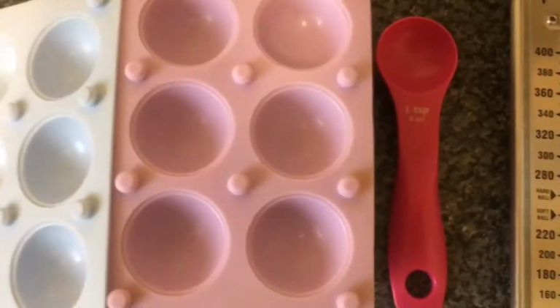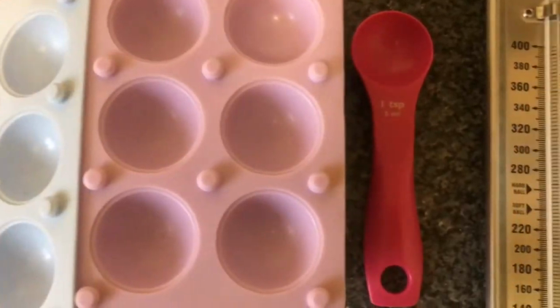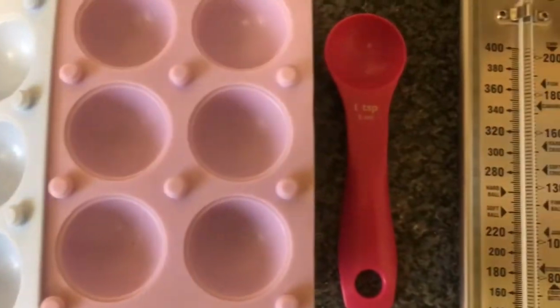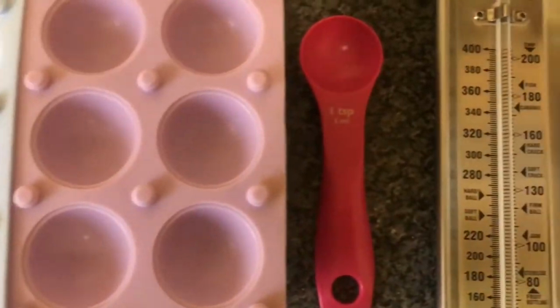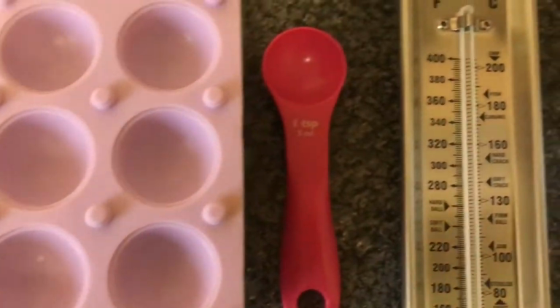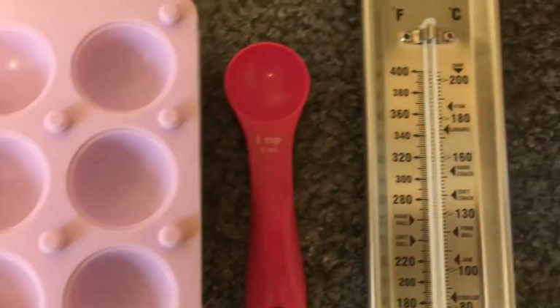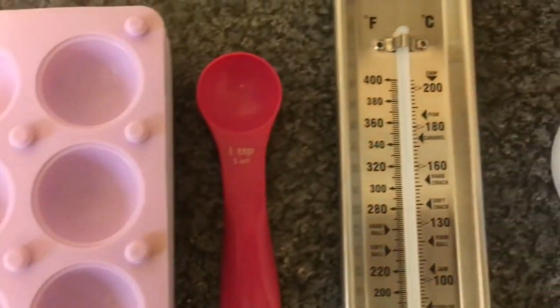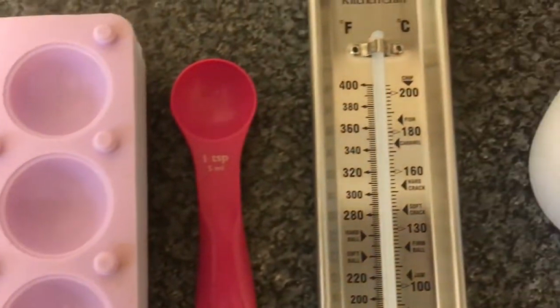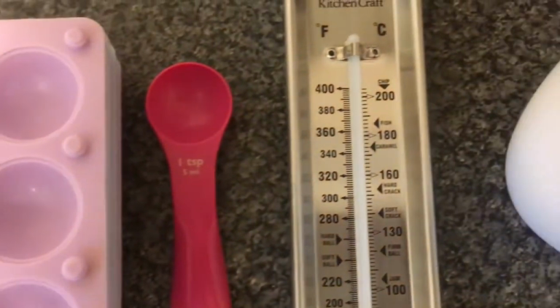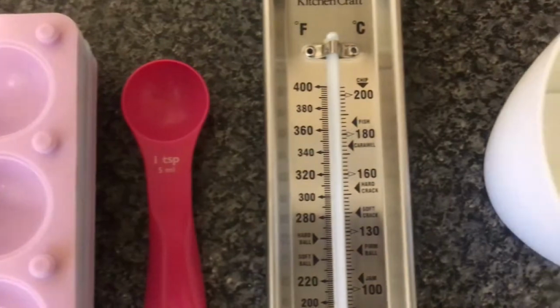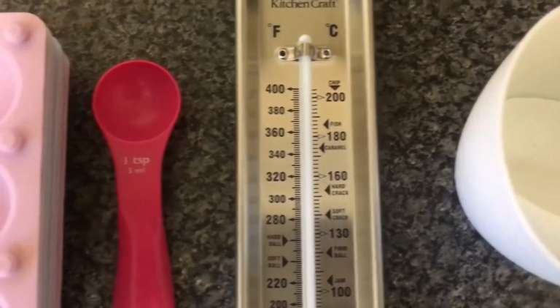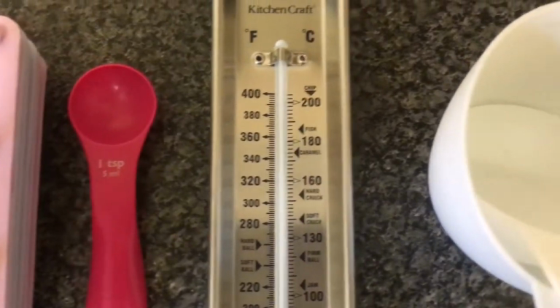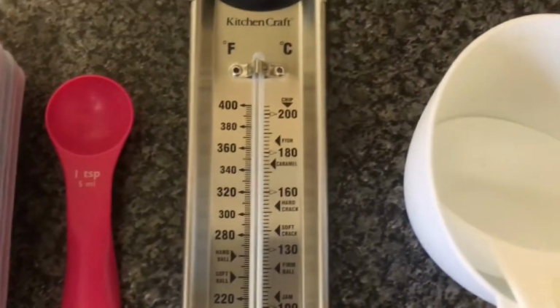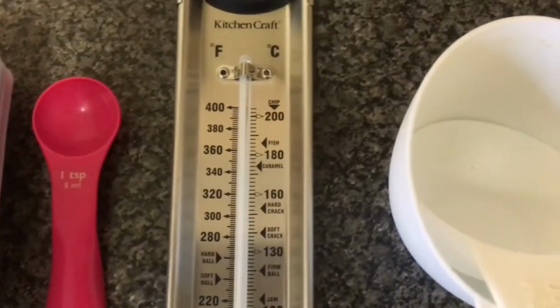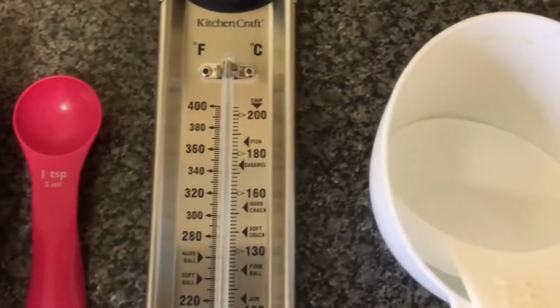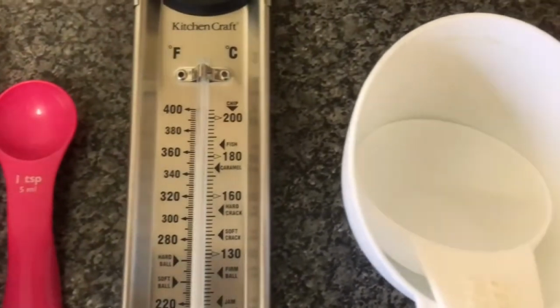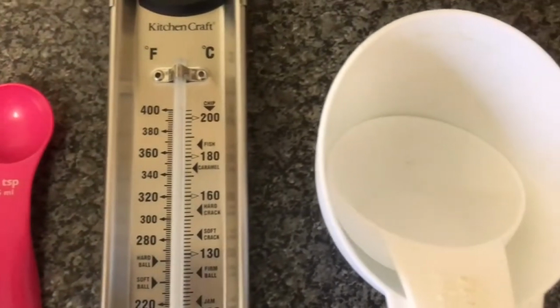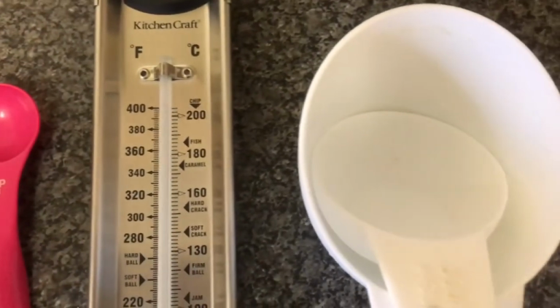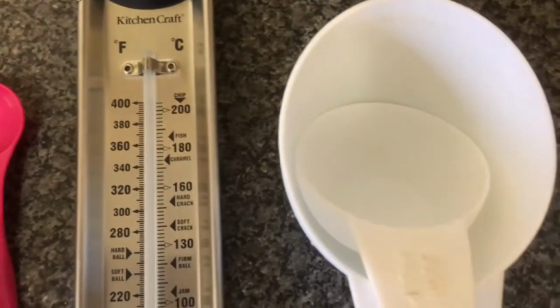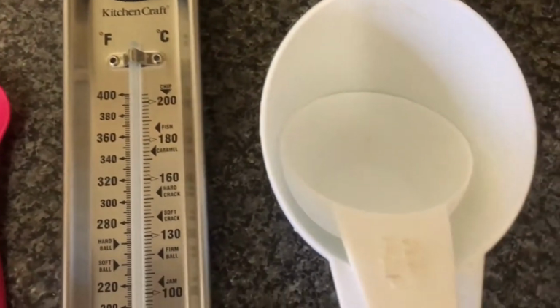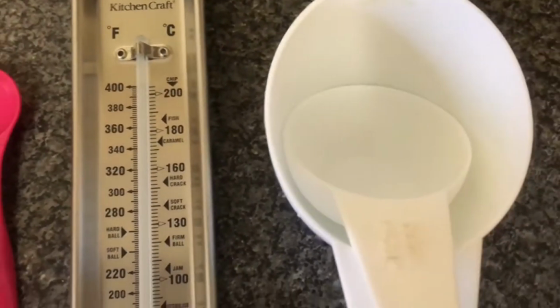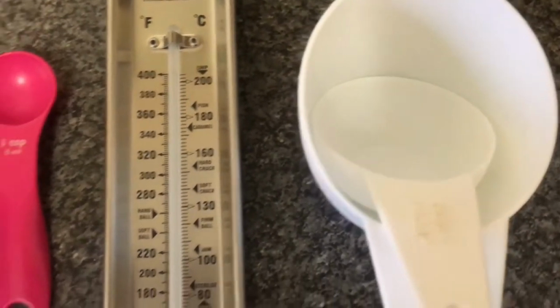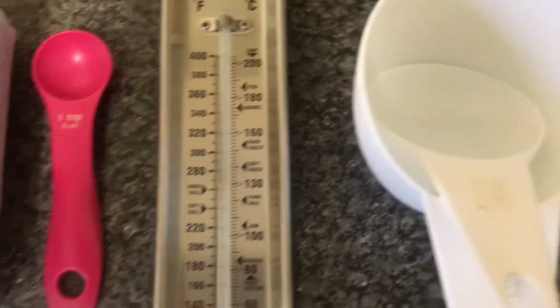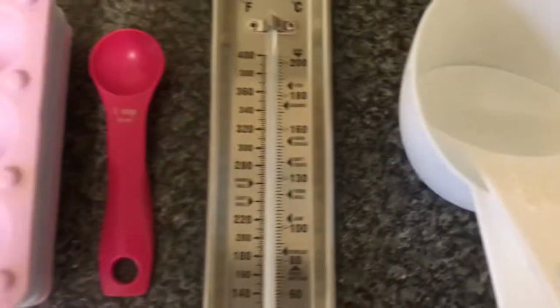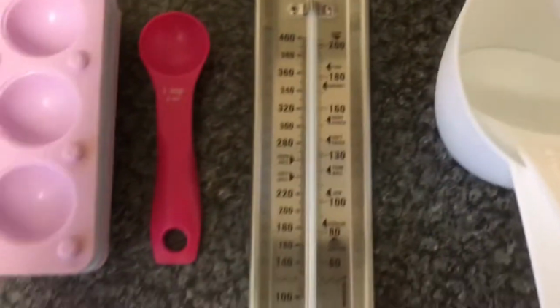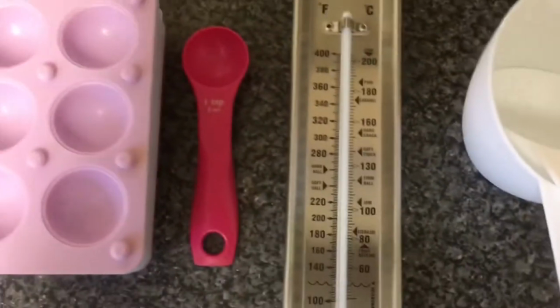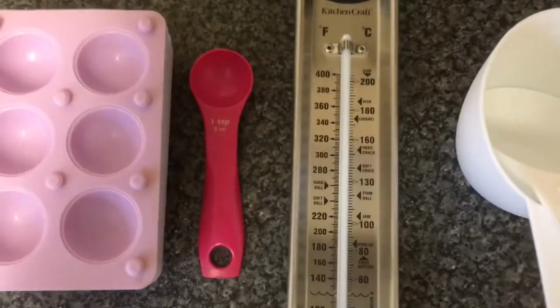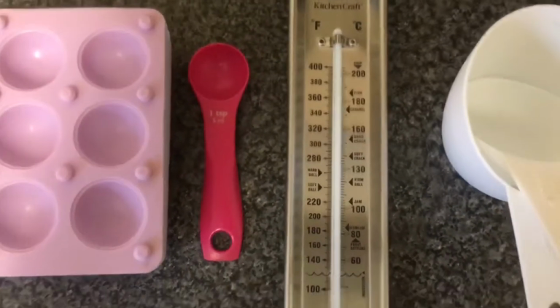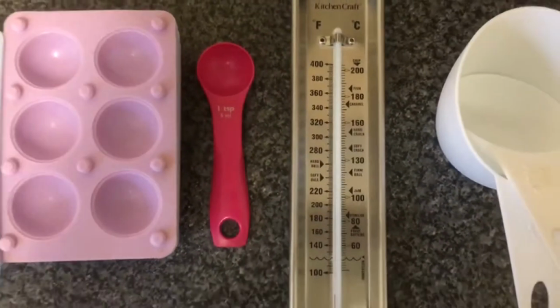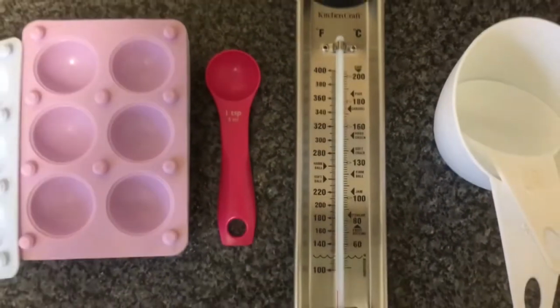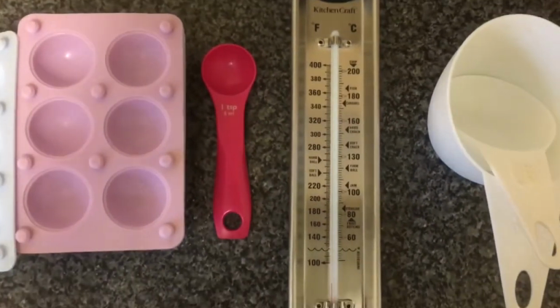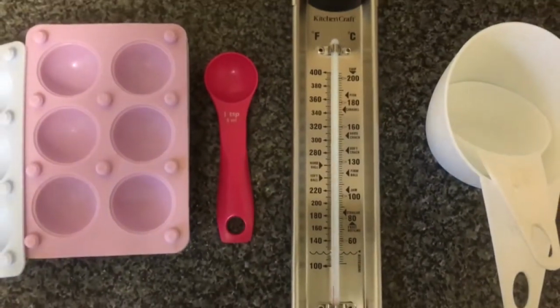Some essential equipment that we'll need are silicone moulds, a measuring spoon, a sugar thermometer if you have one, and measuring cups.